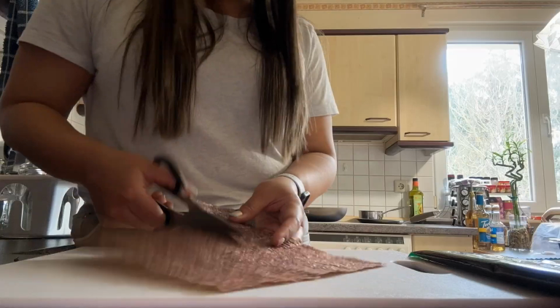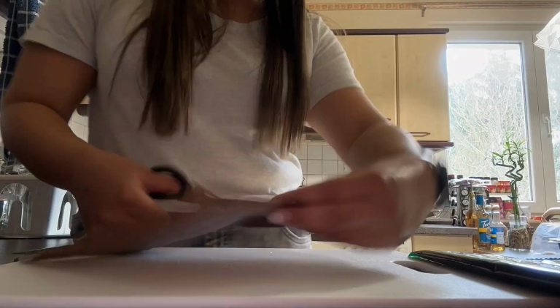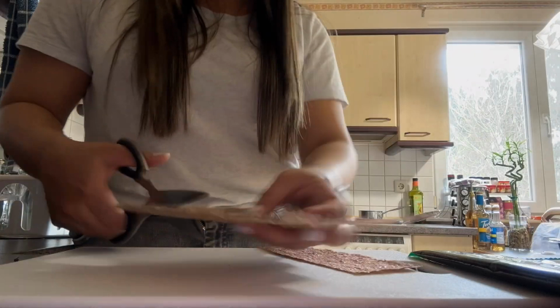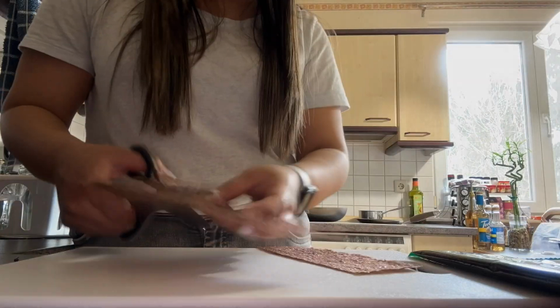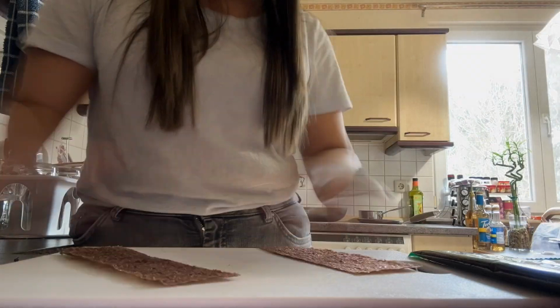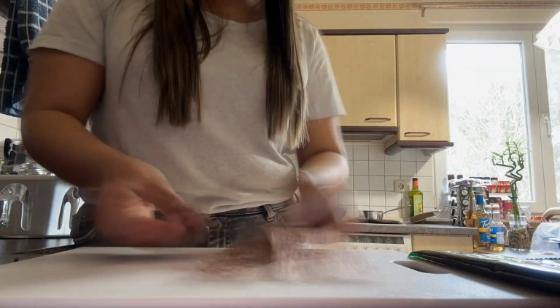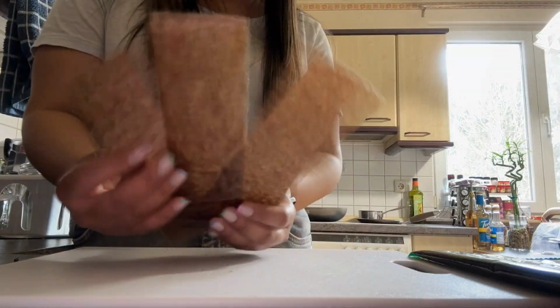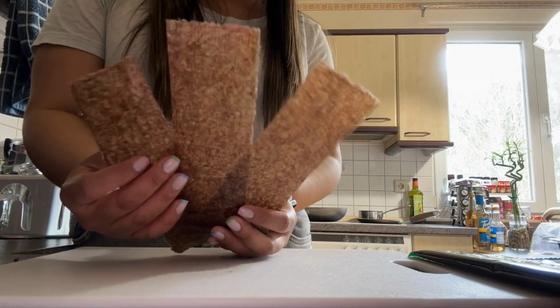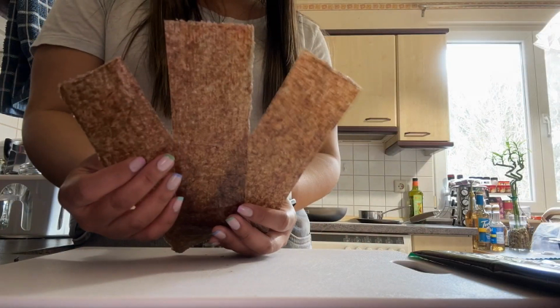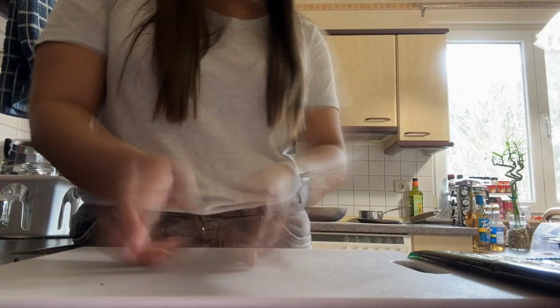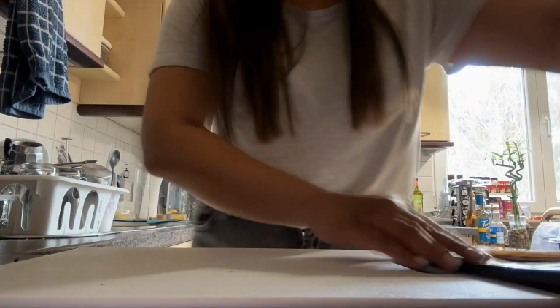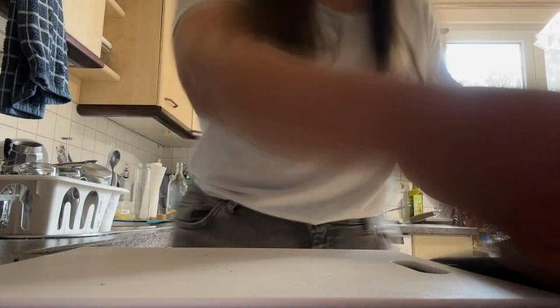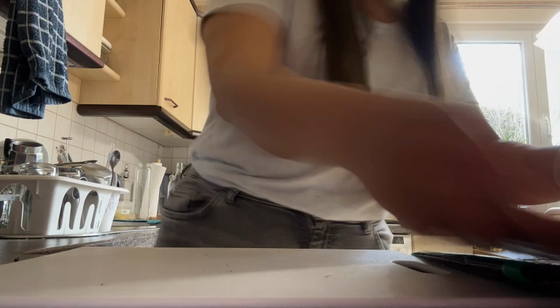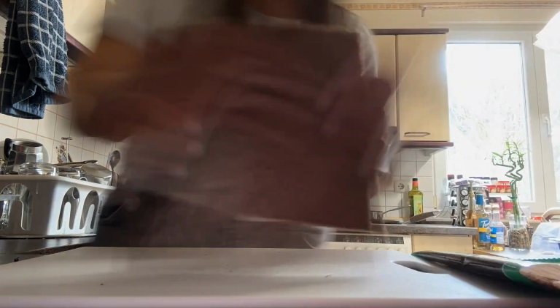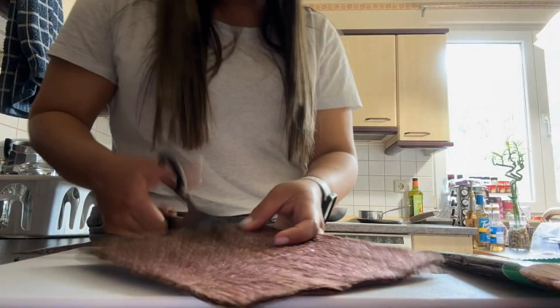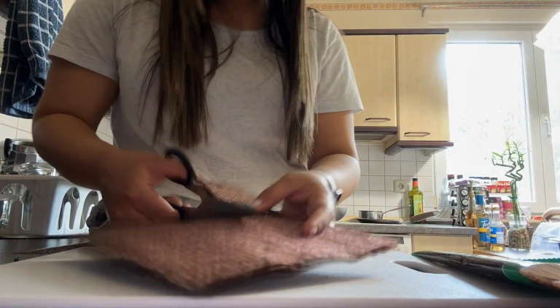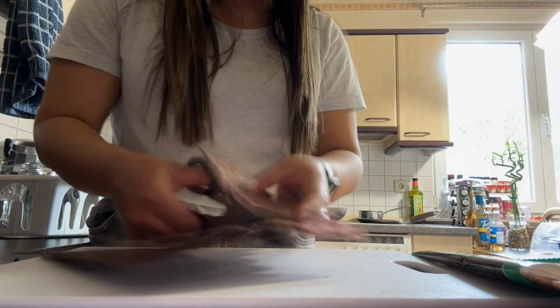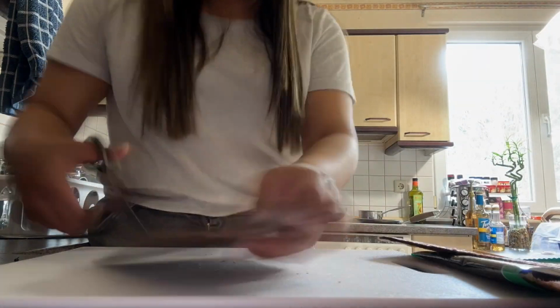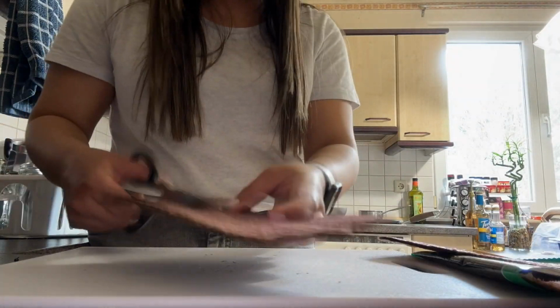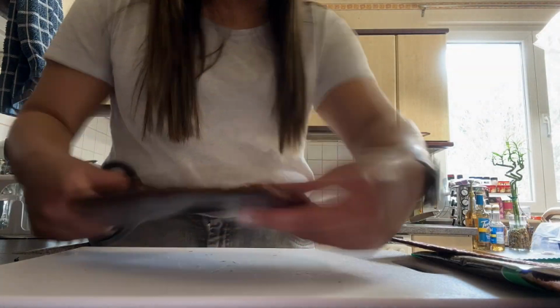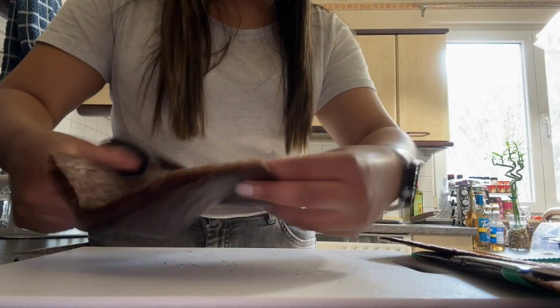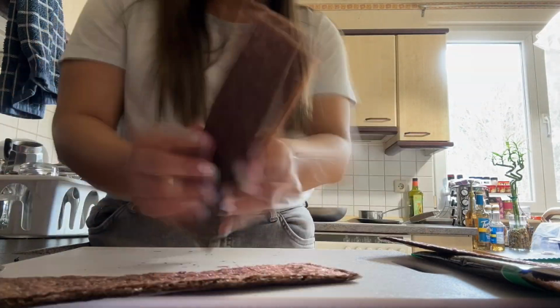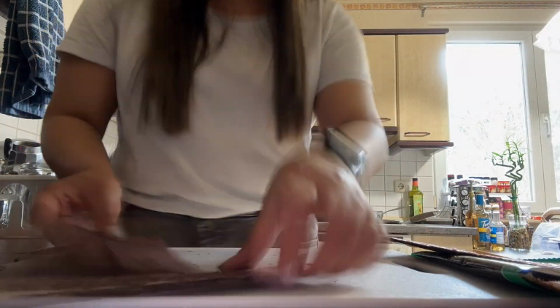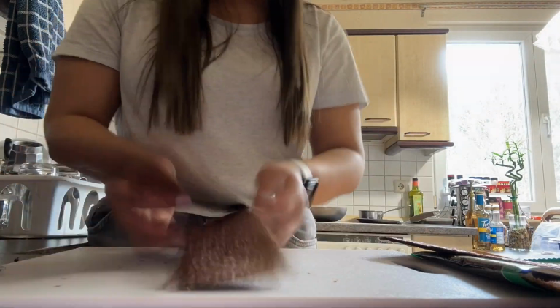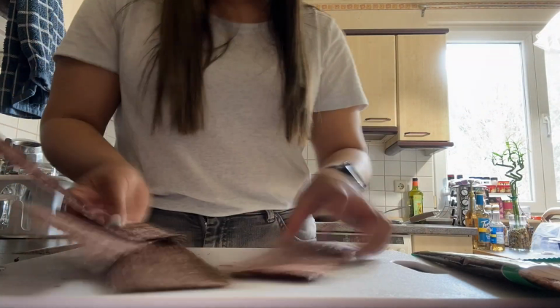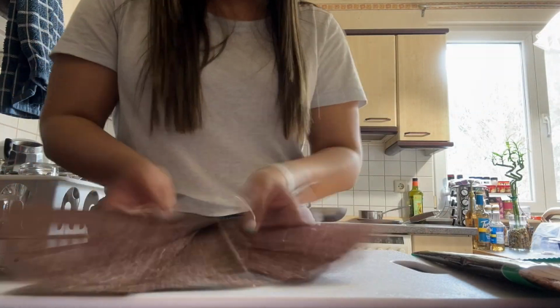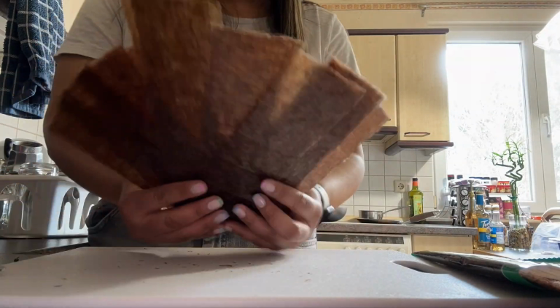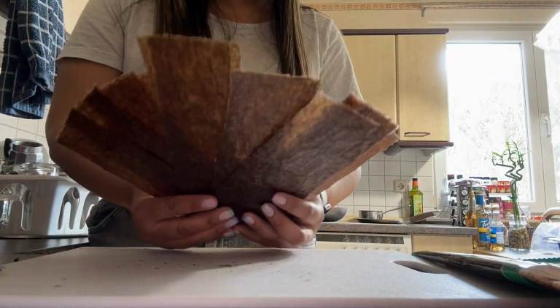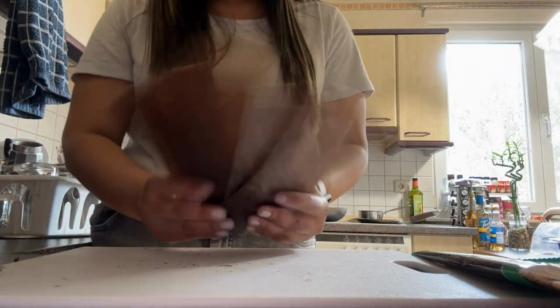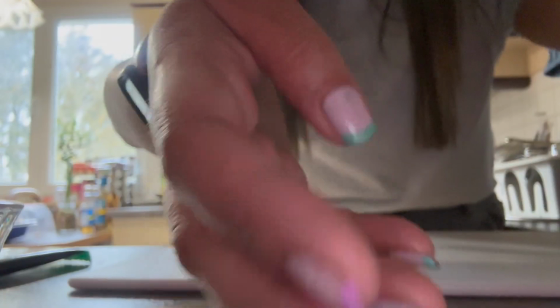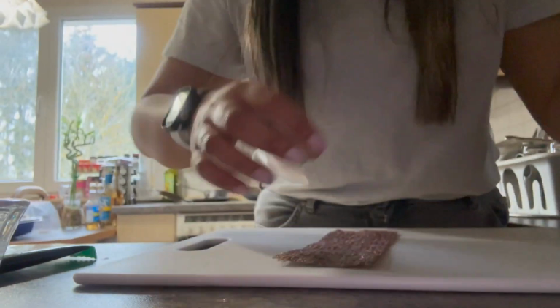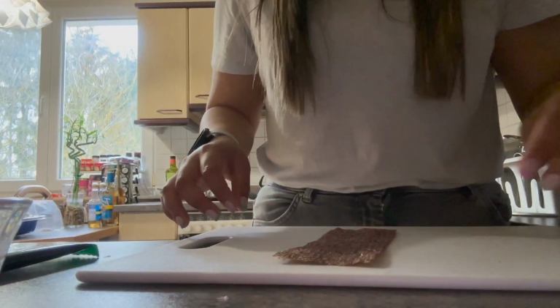While the Spam is cooking, prepare your nori sheets, cut them into 3, and set aside.